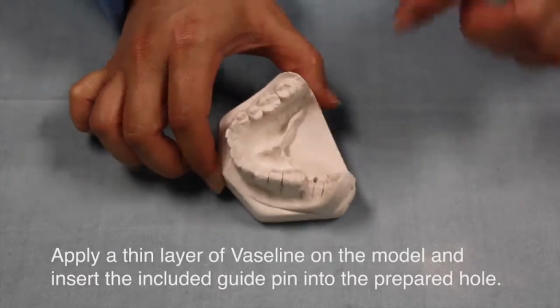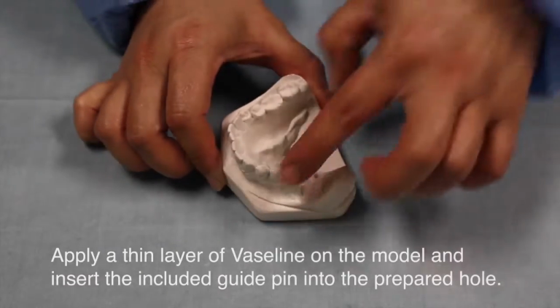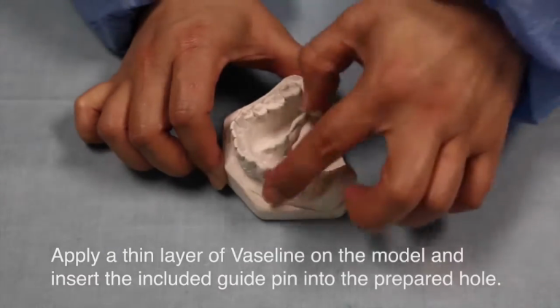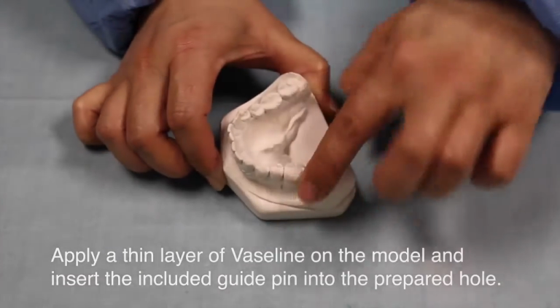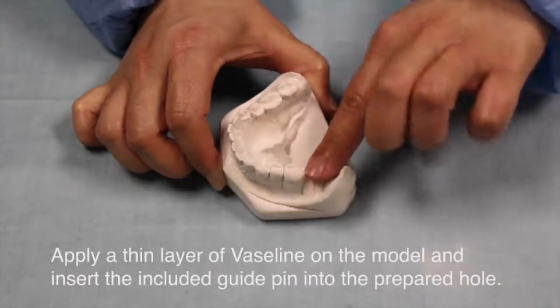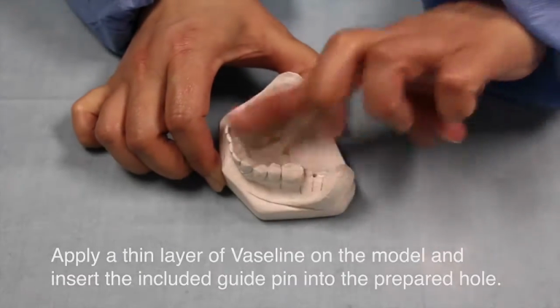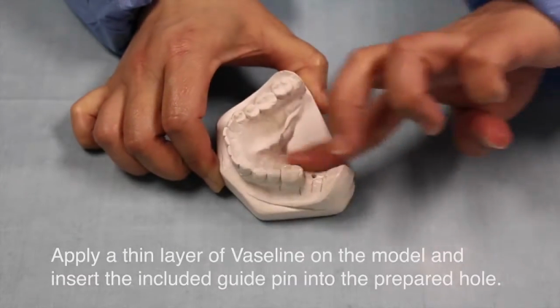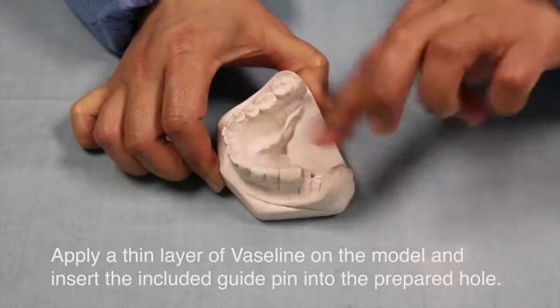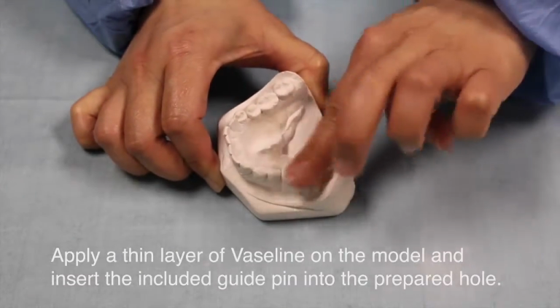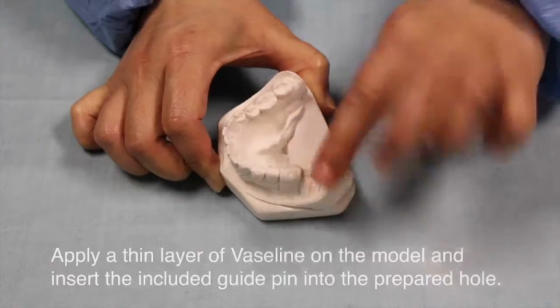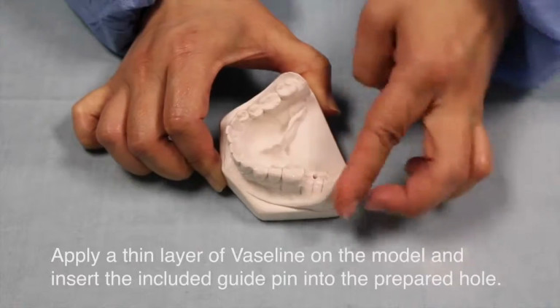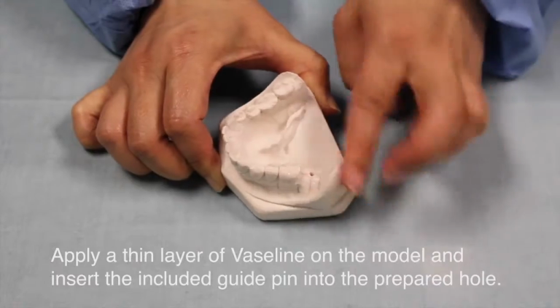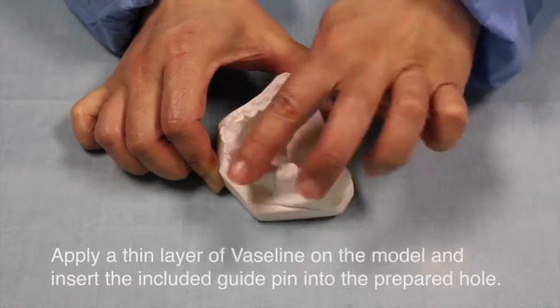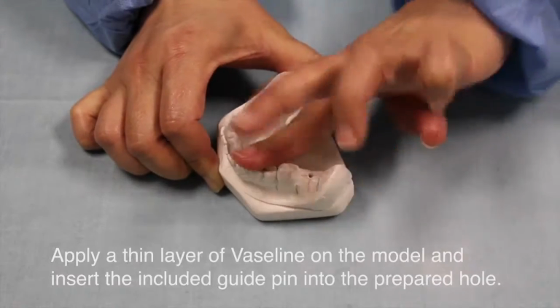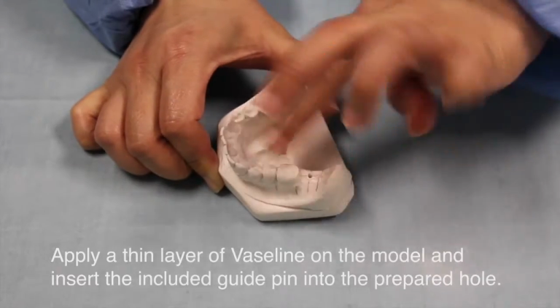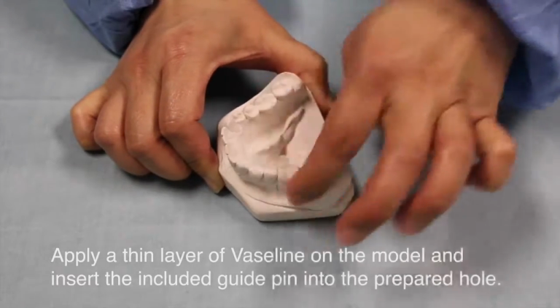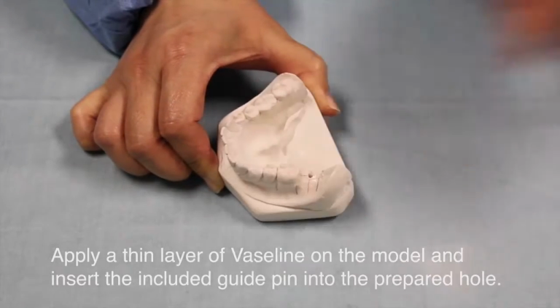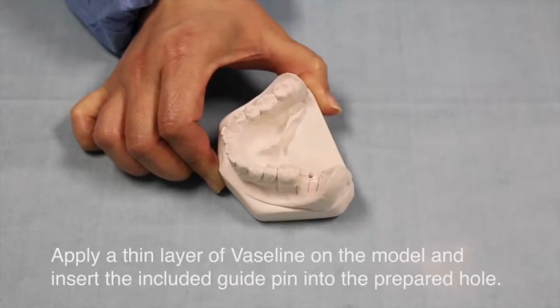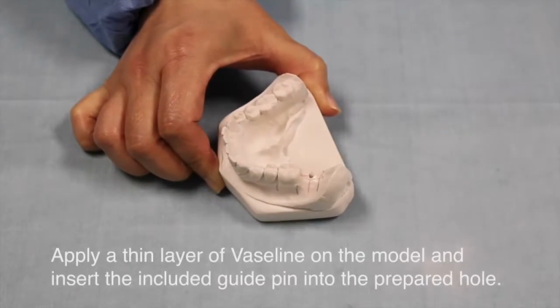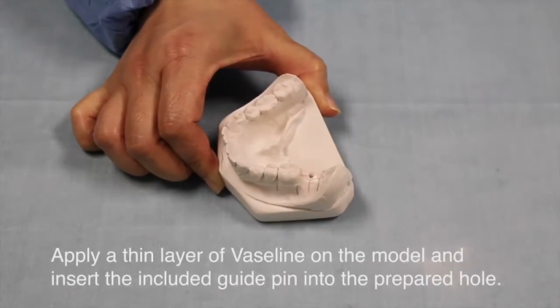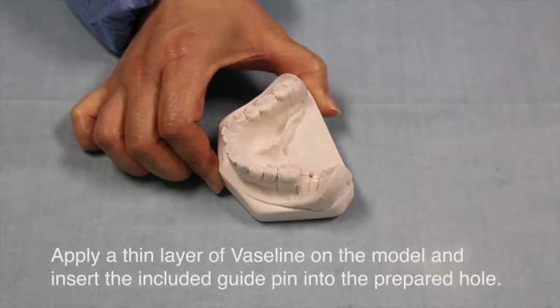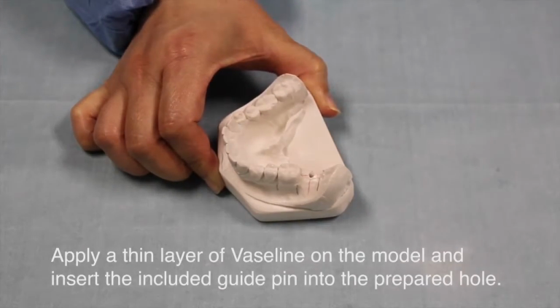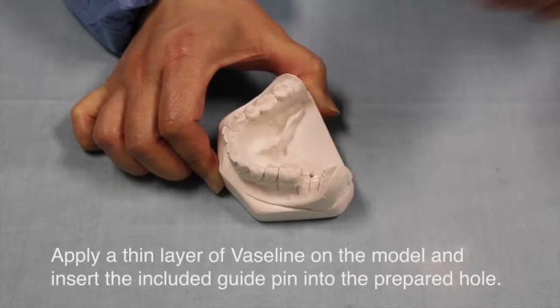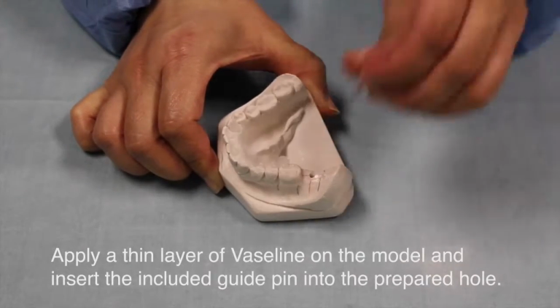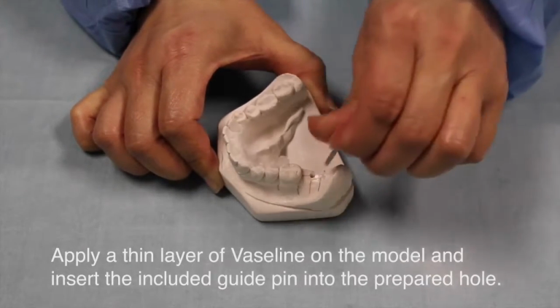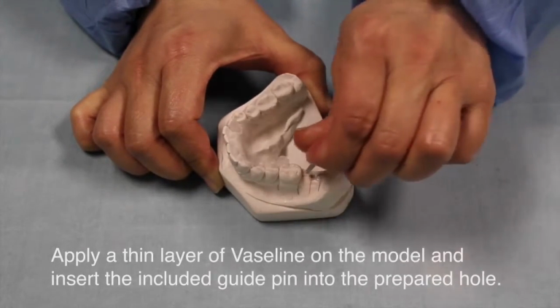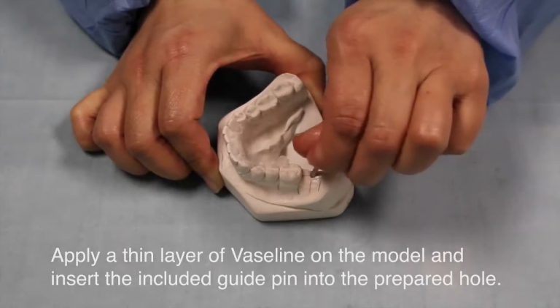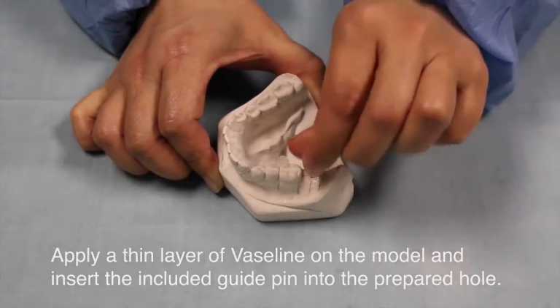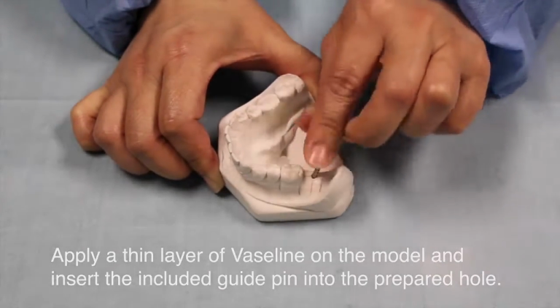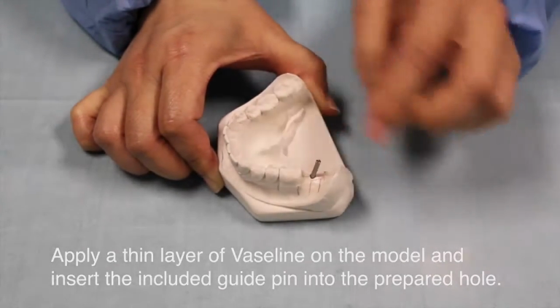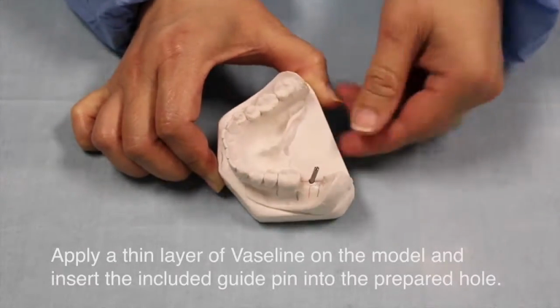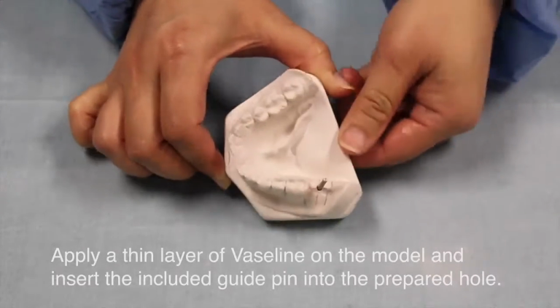Apply a thin layer of Vaseline on the model and insert the guide pins into the prepared holes.